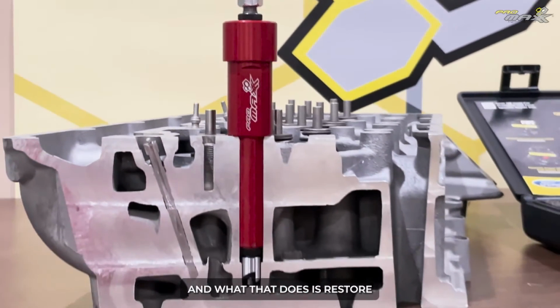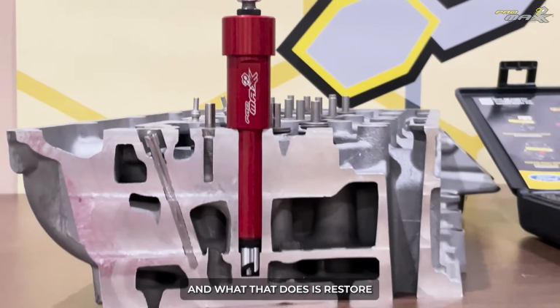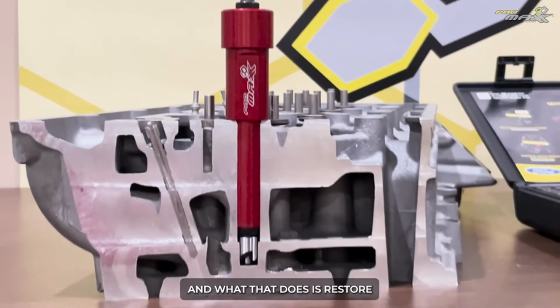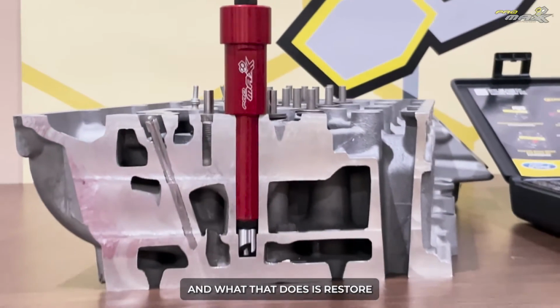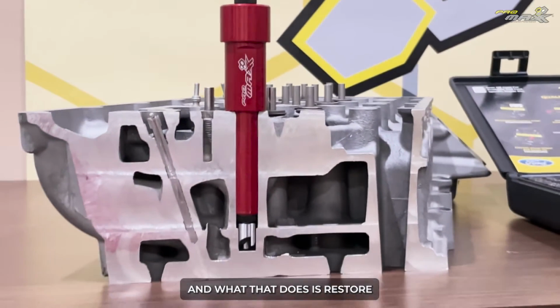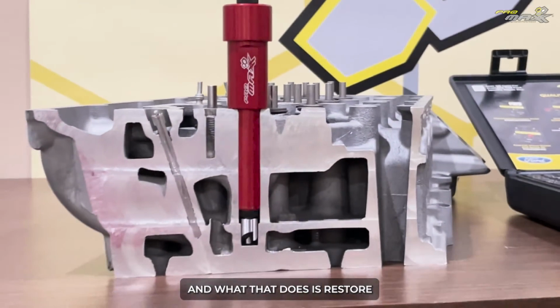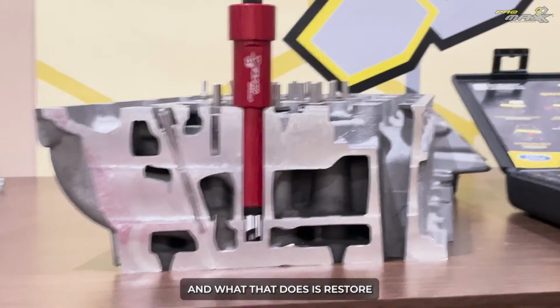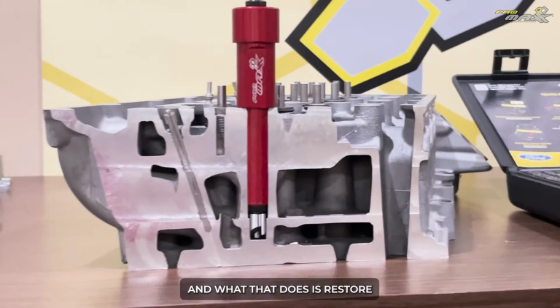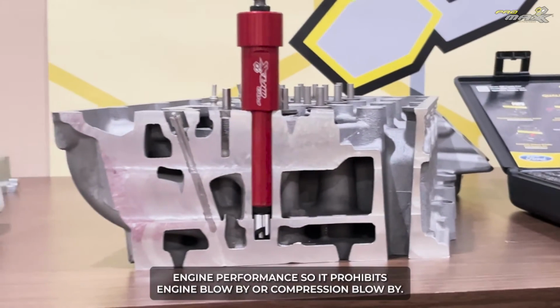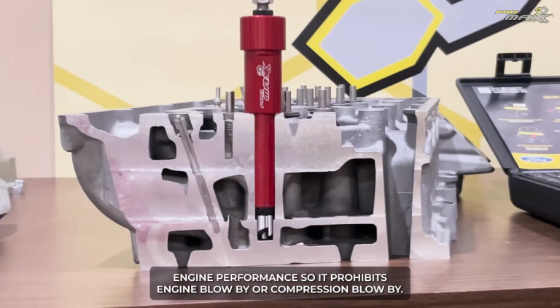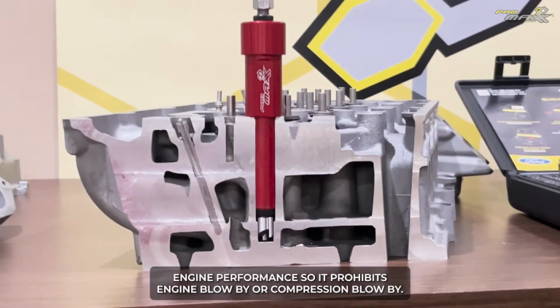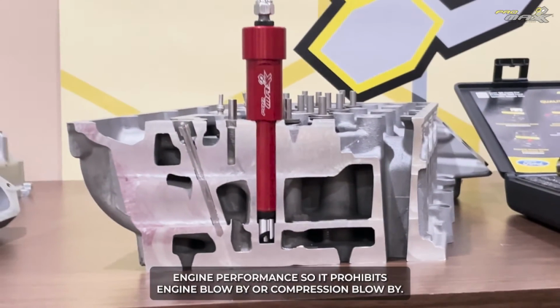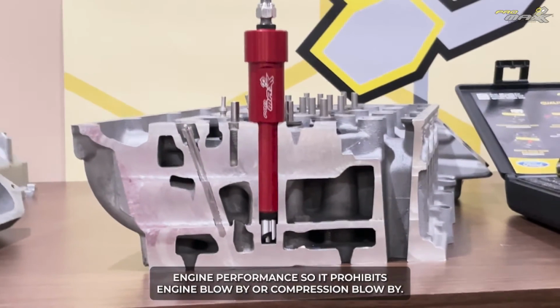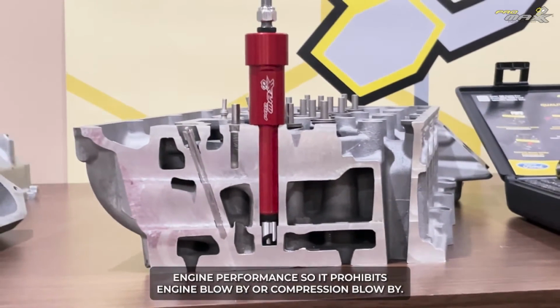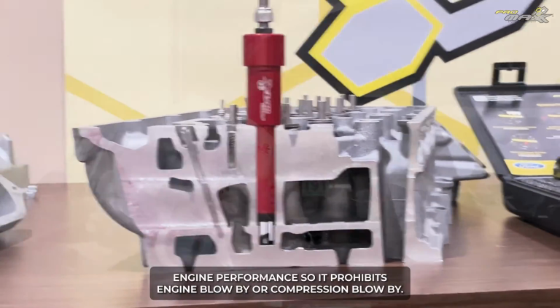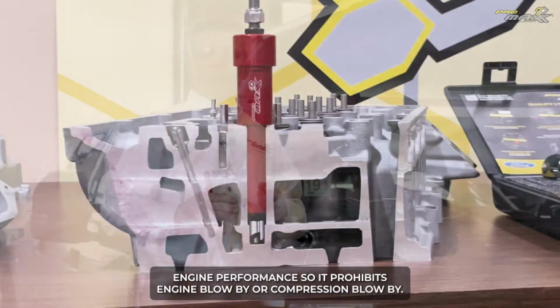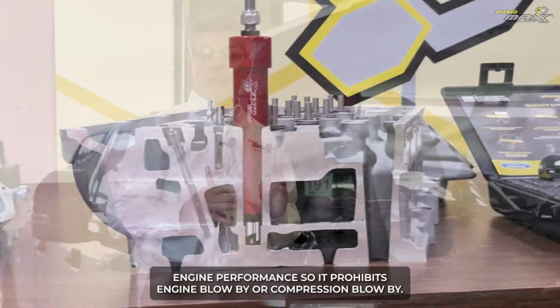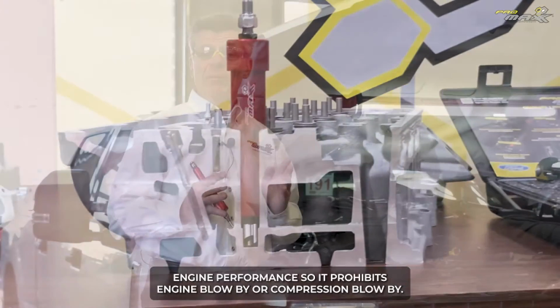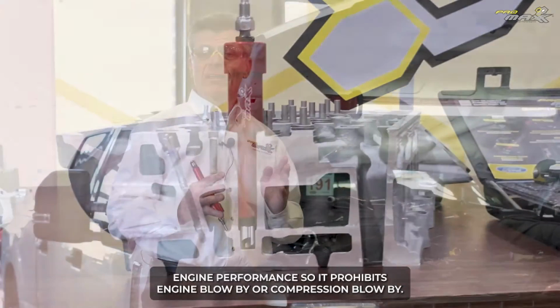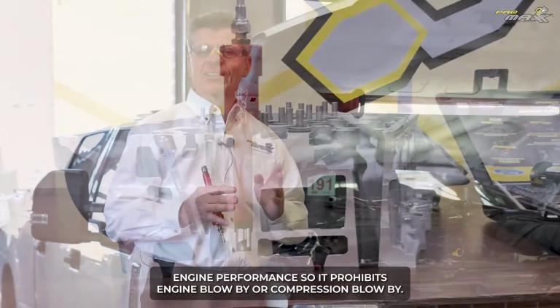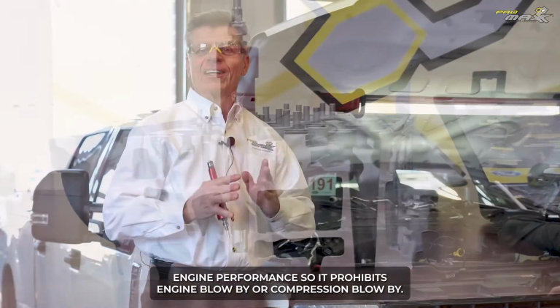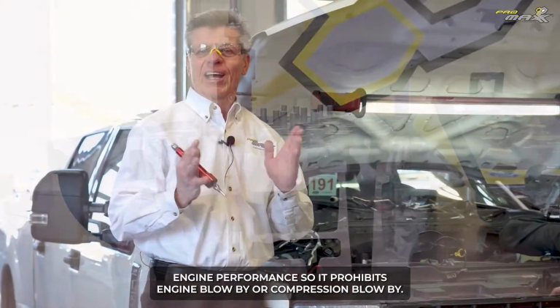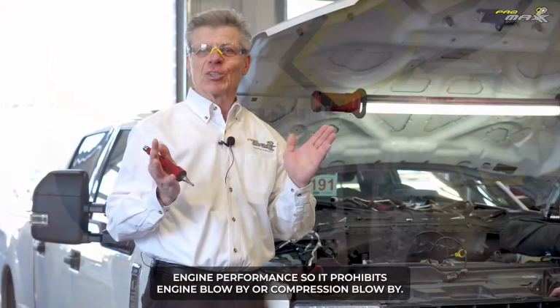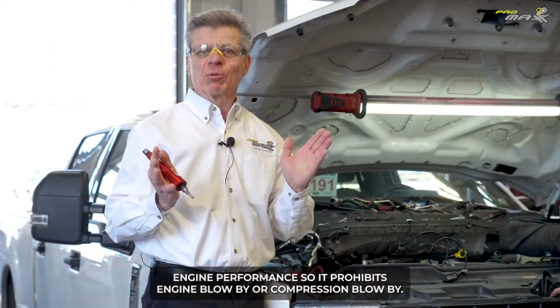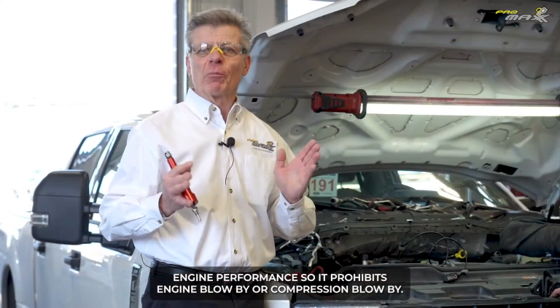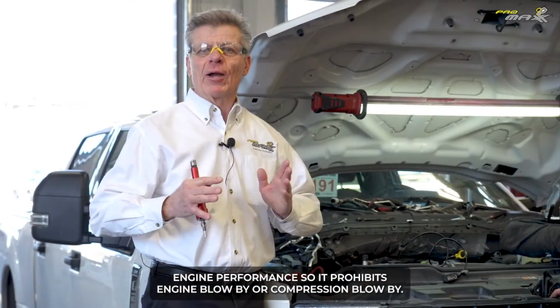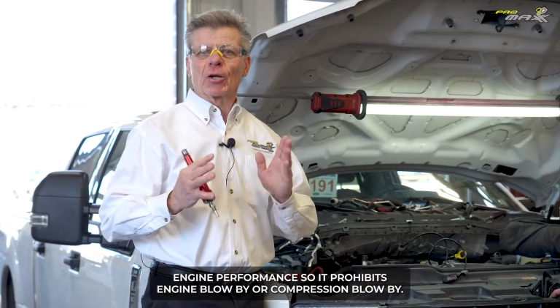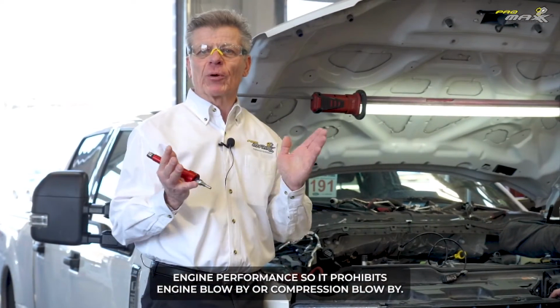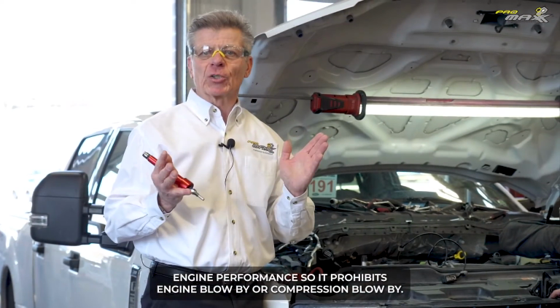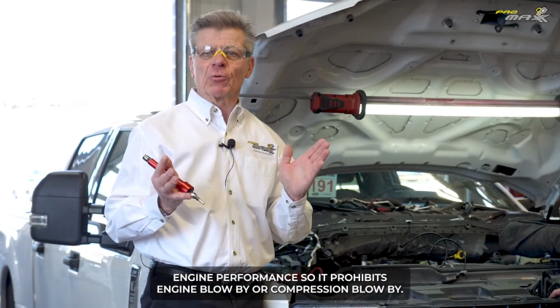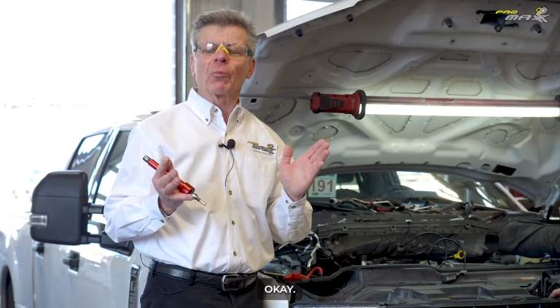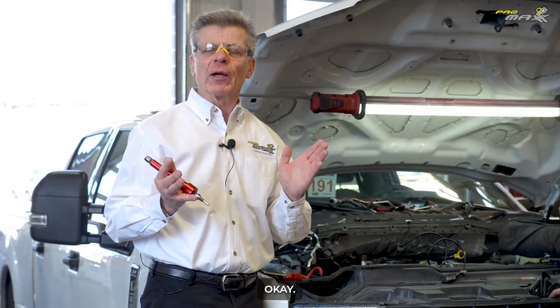What that does is restore engine performance, so it prohibits engine blow-by or compression blow-by.